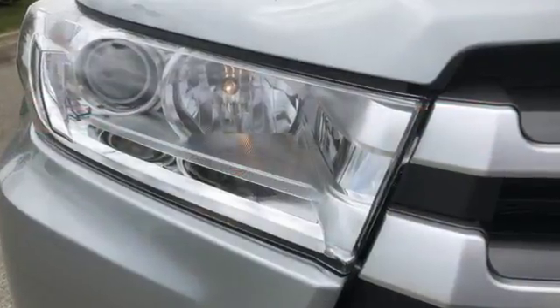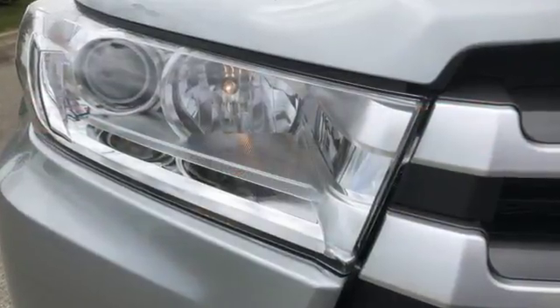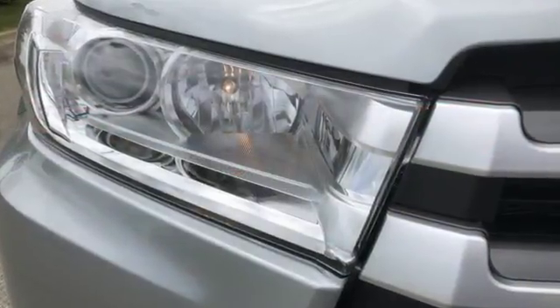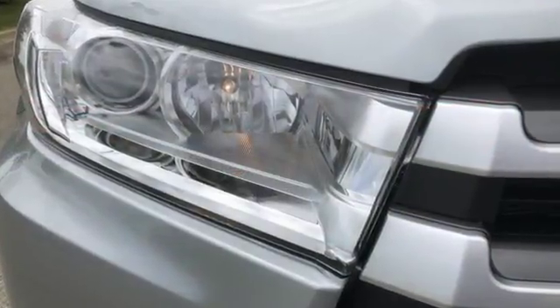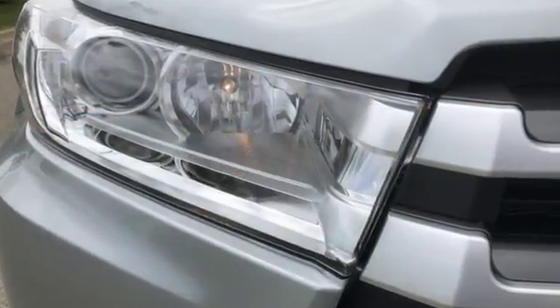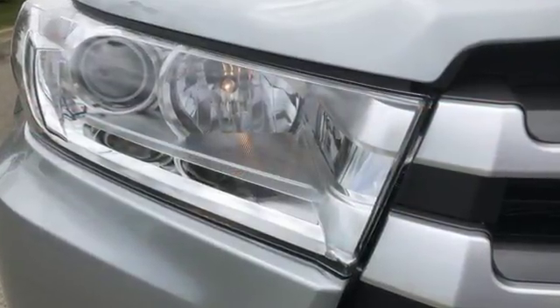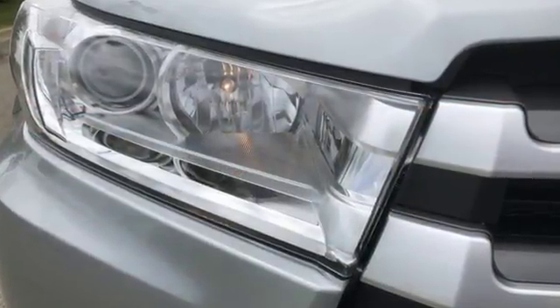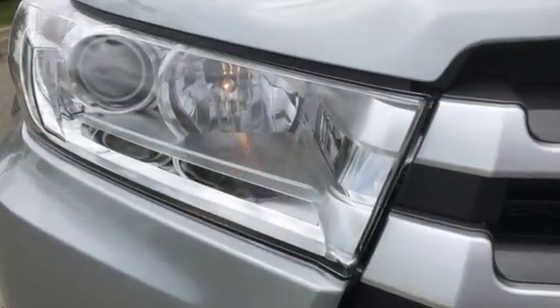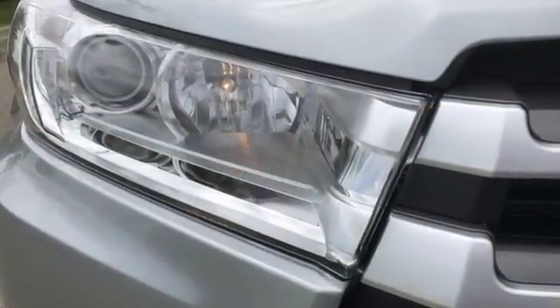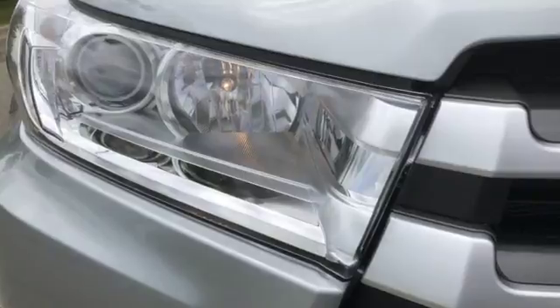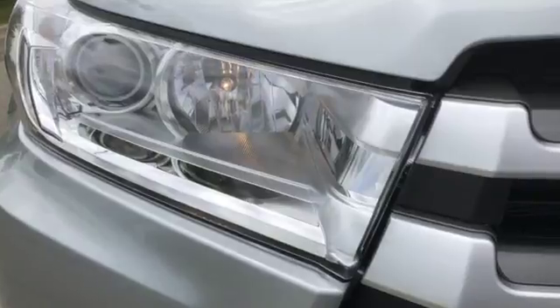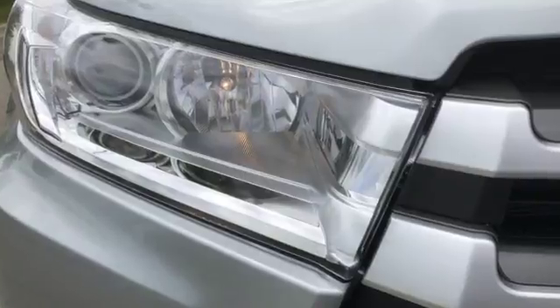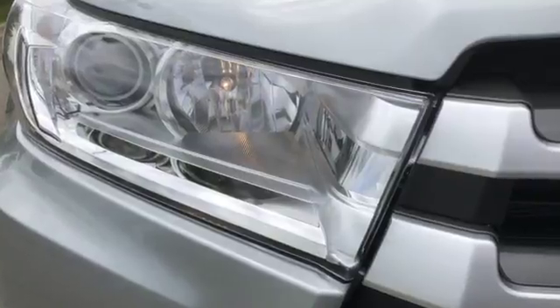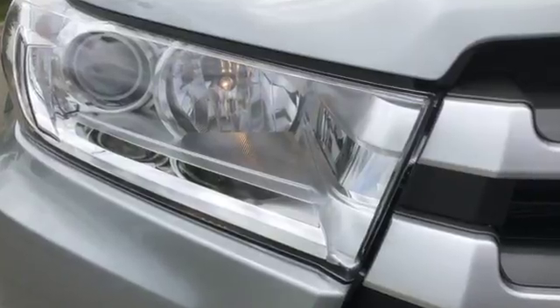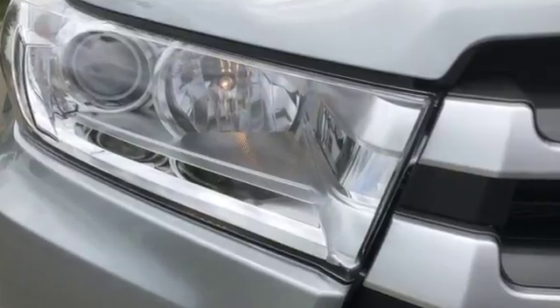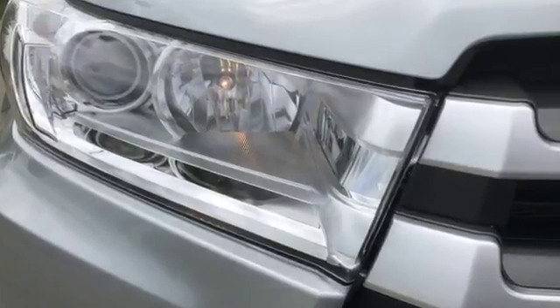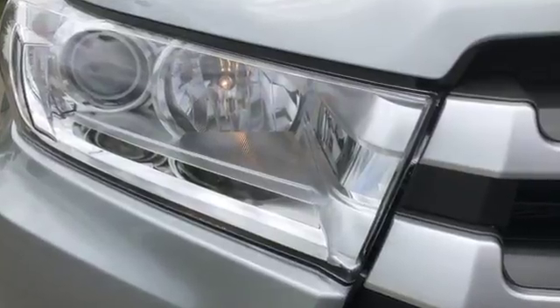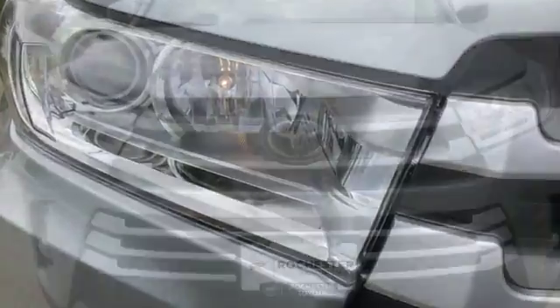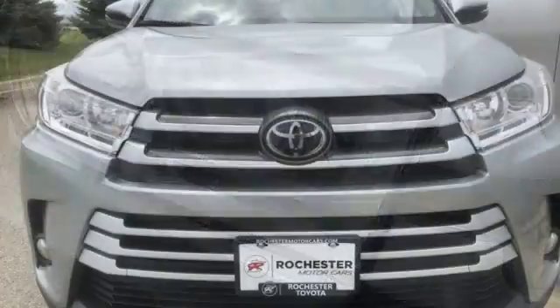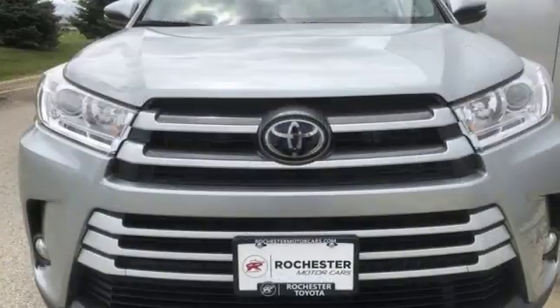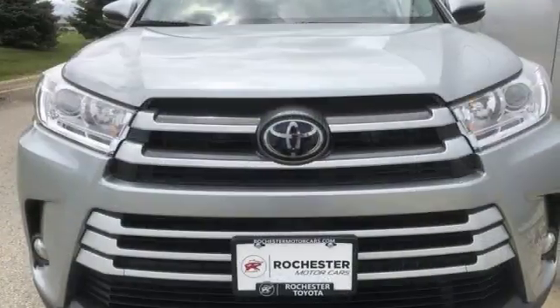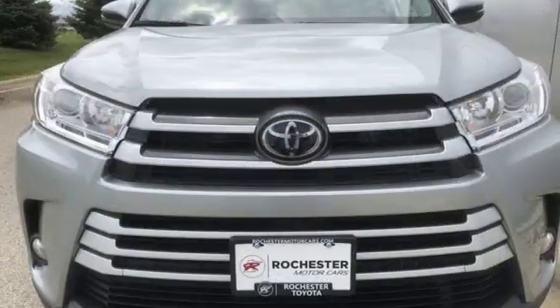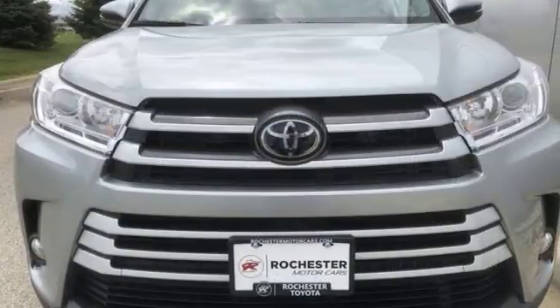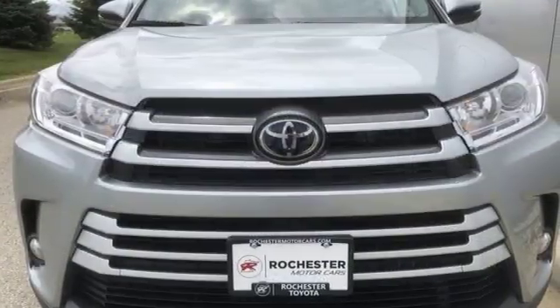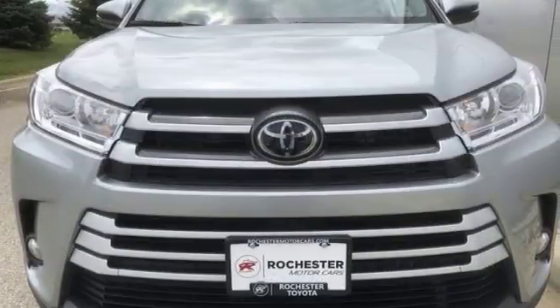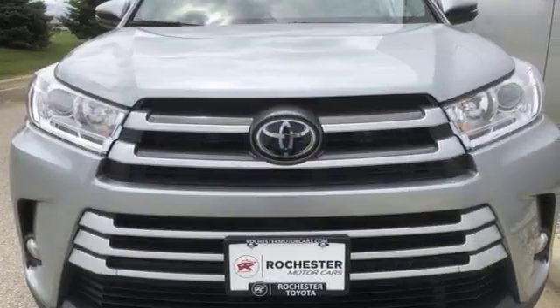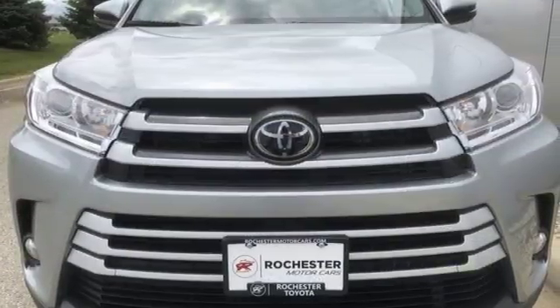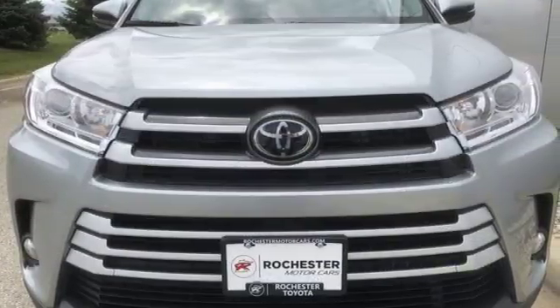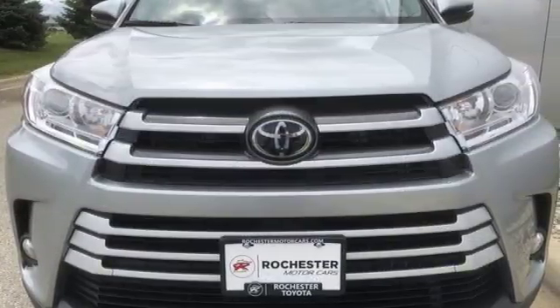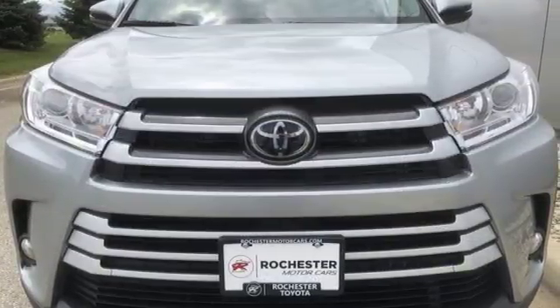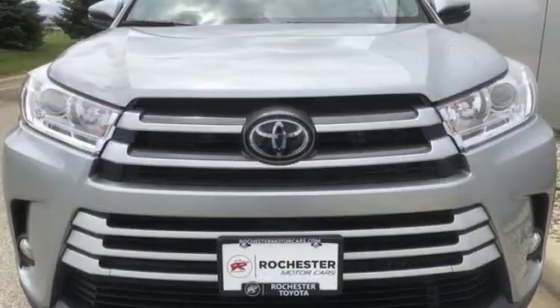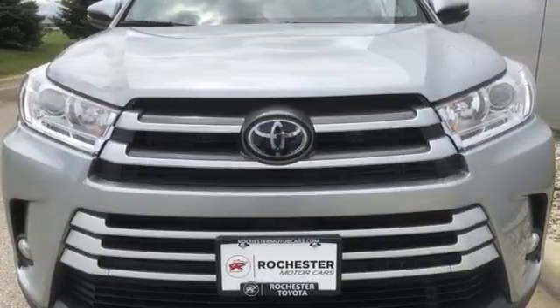This Highlander allows you to say yes to the occasions that matter. Start by saying yes to this SUV today.